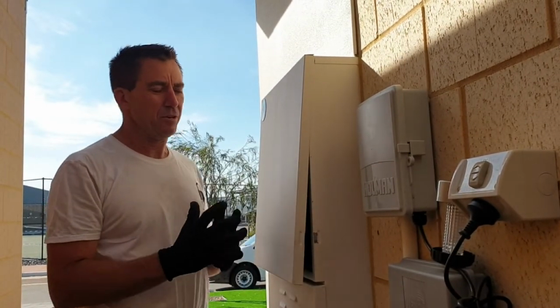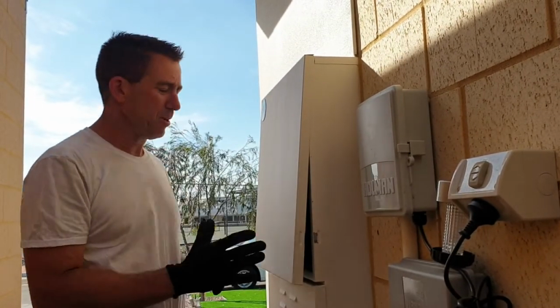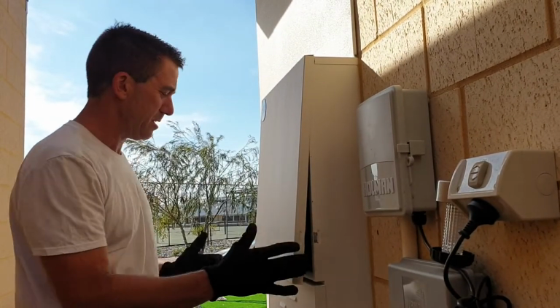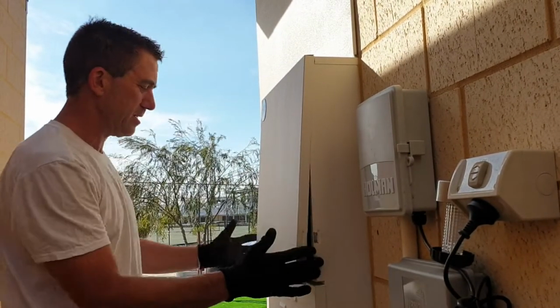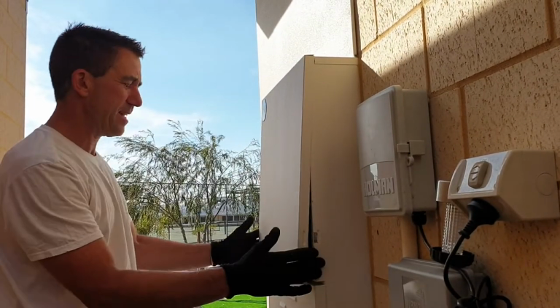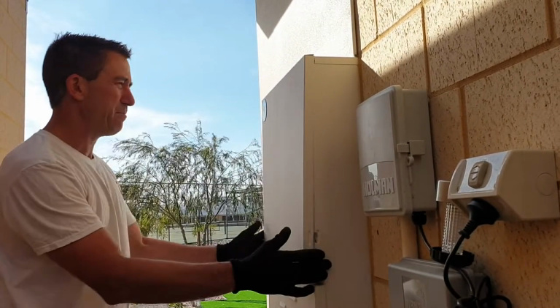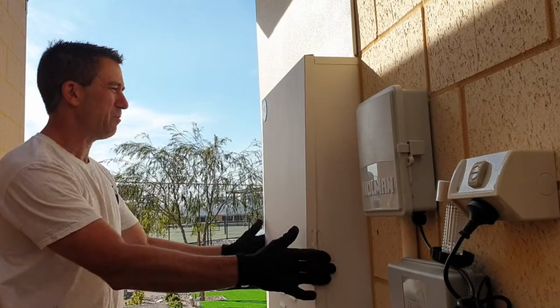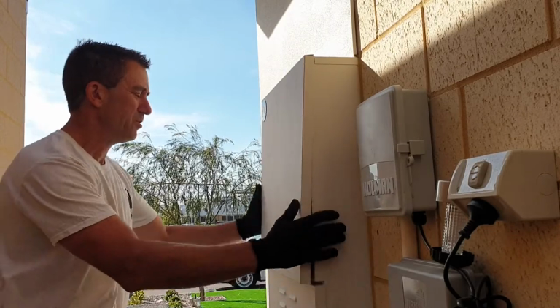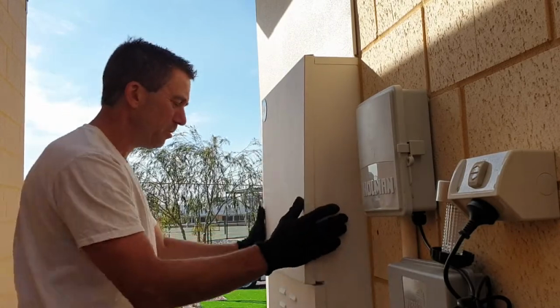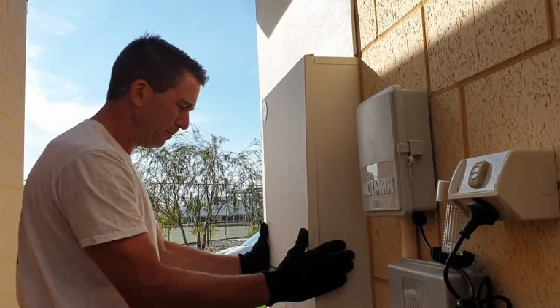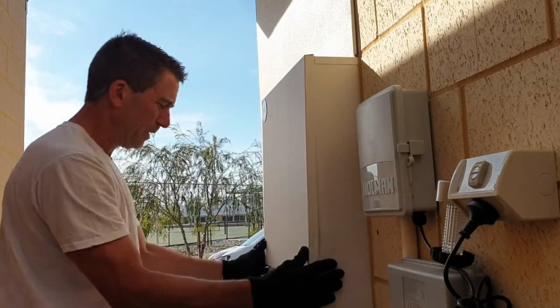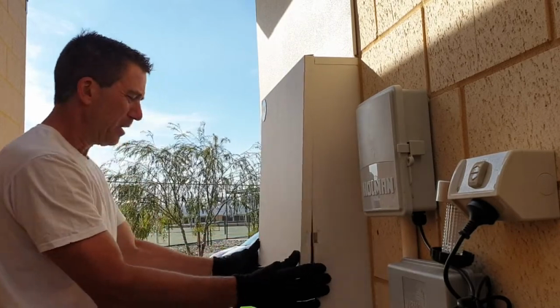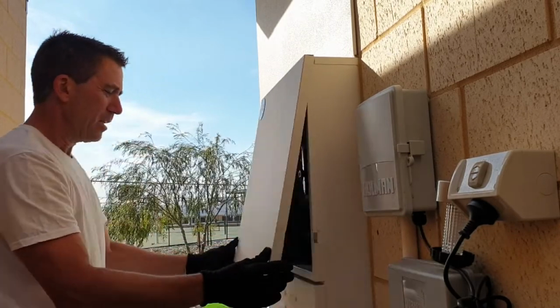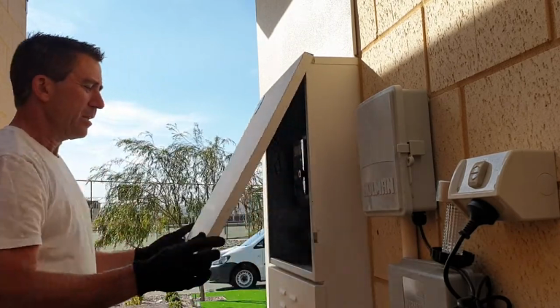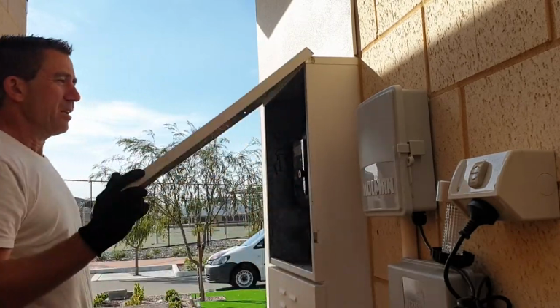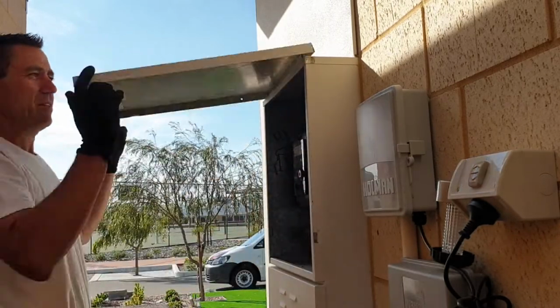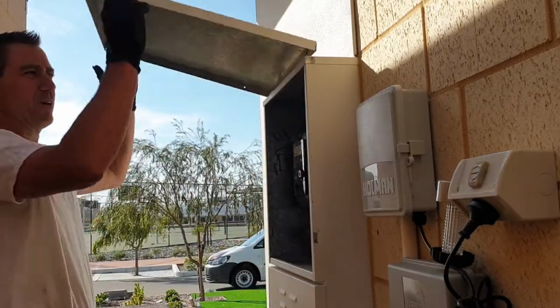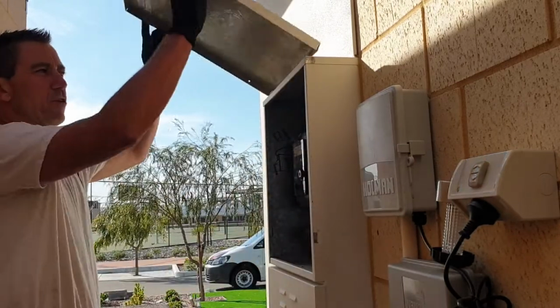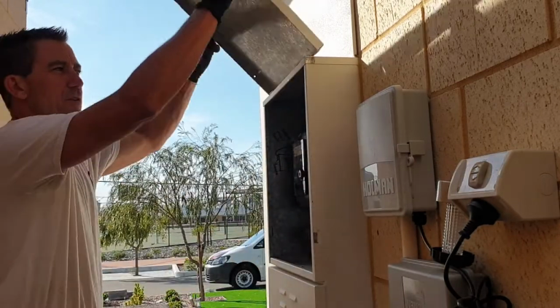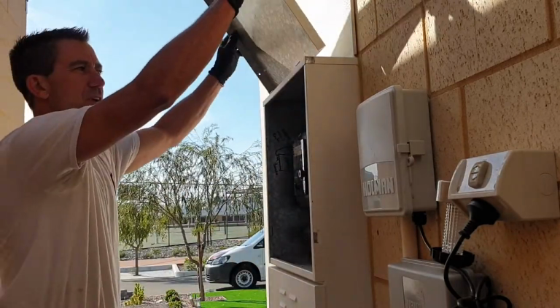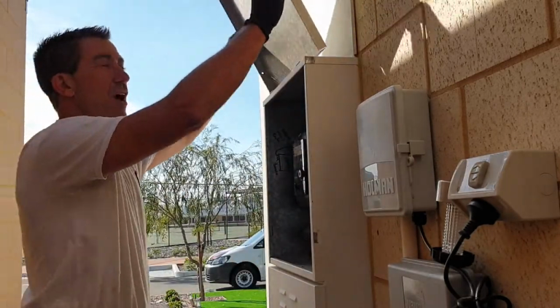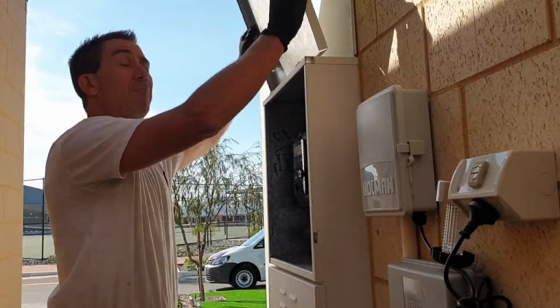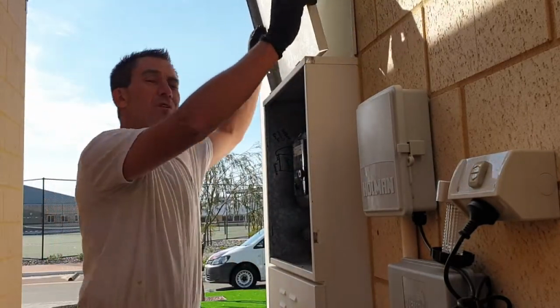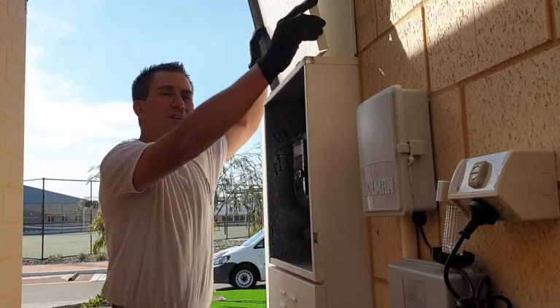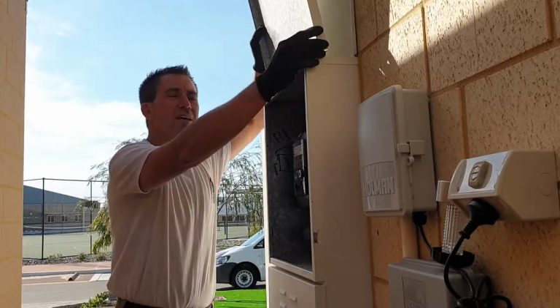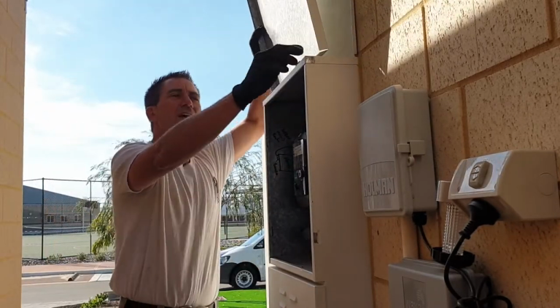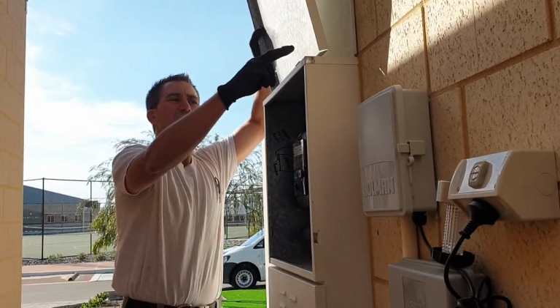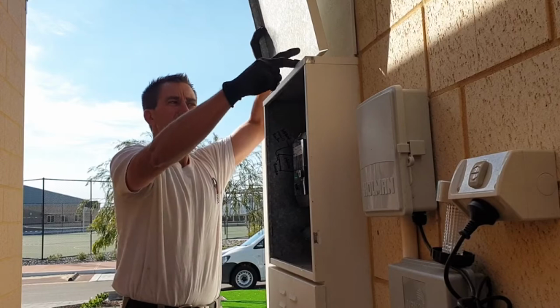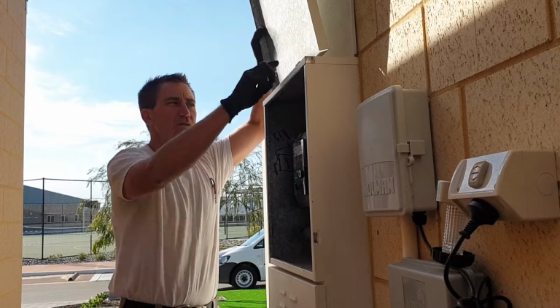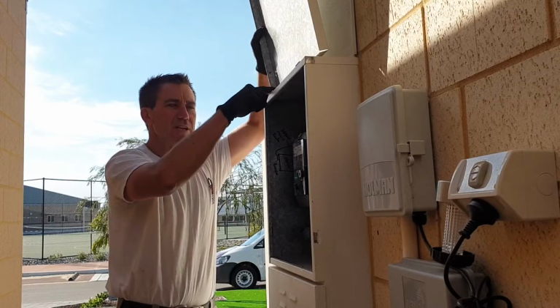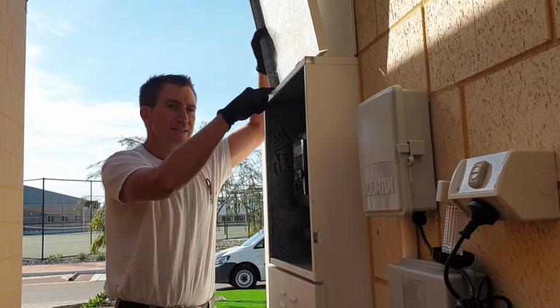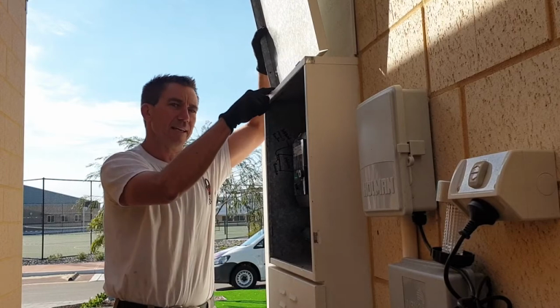So this is your standard meter box door. This one opens upwards and has two hinges here.